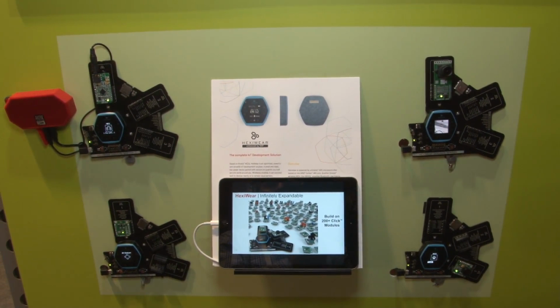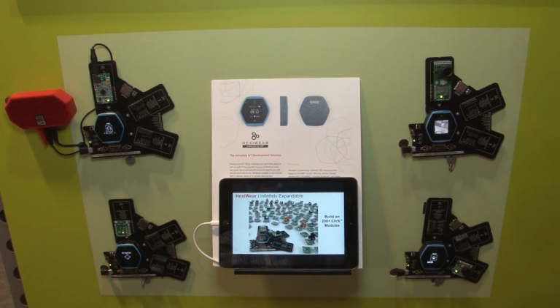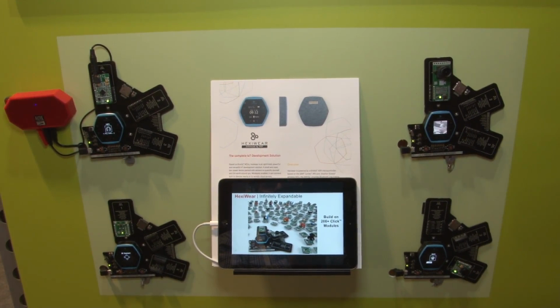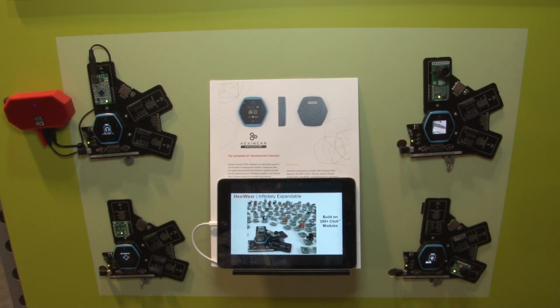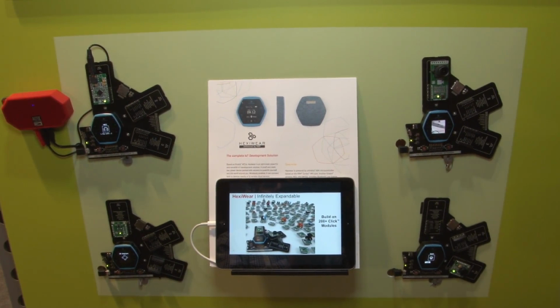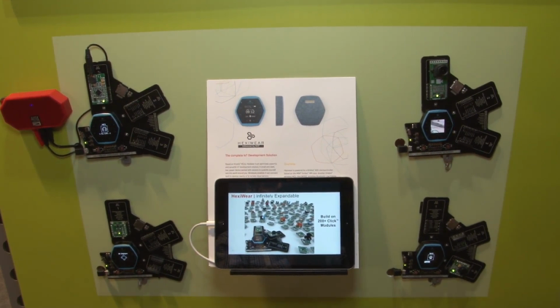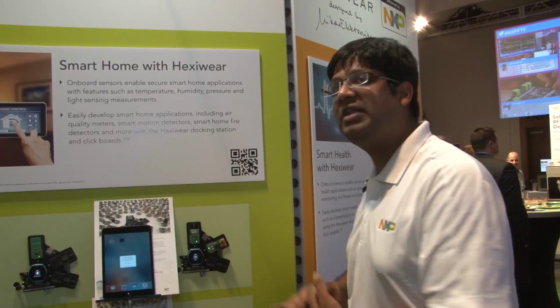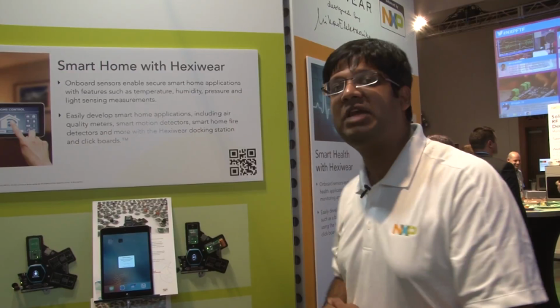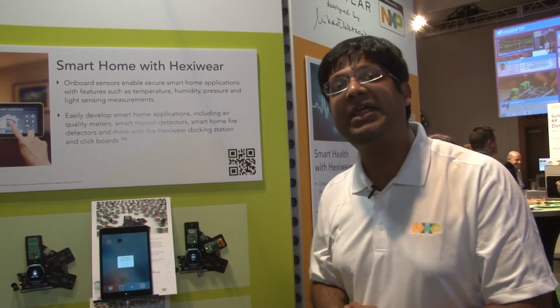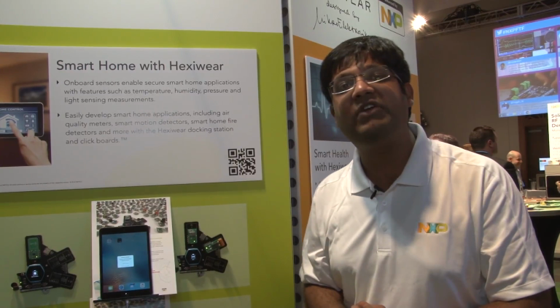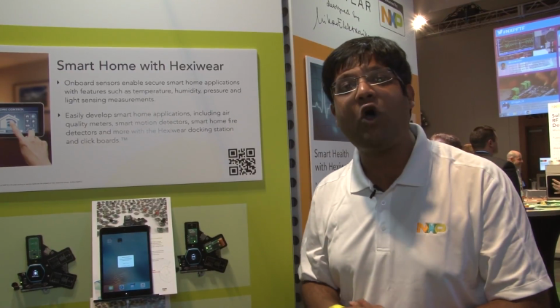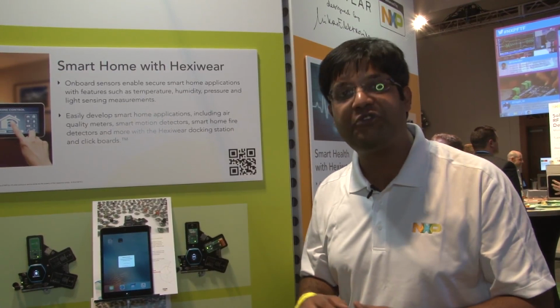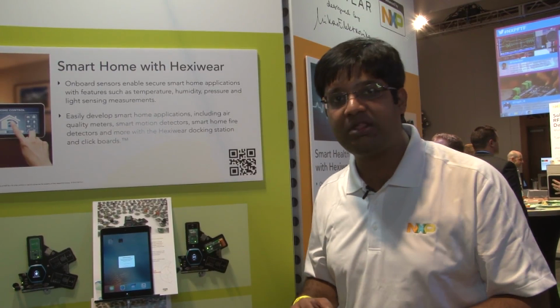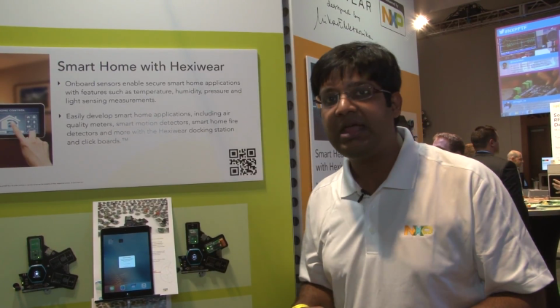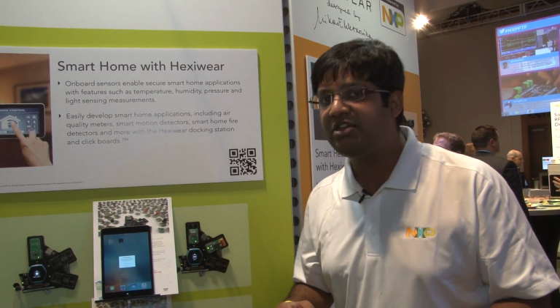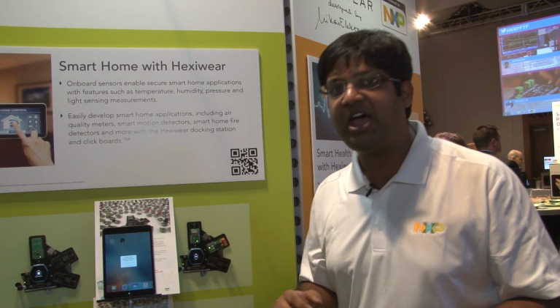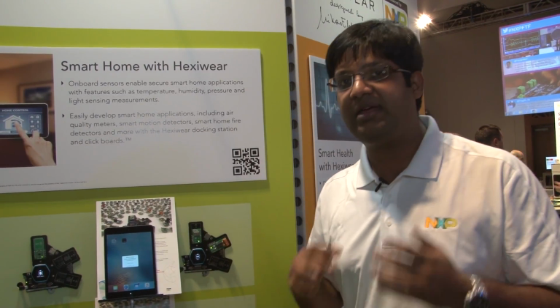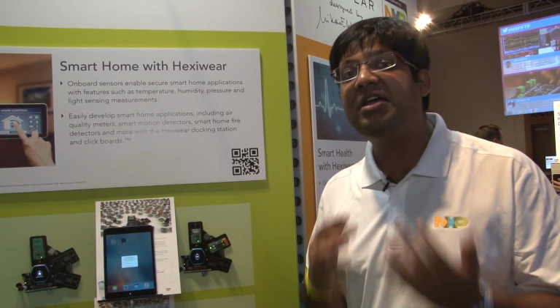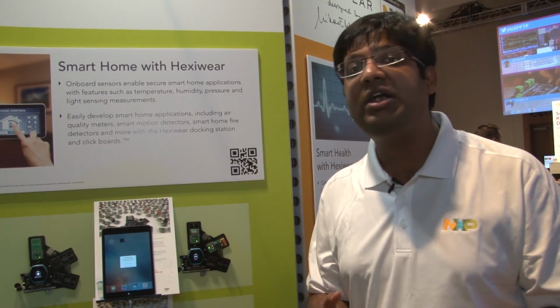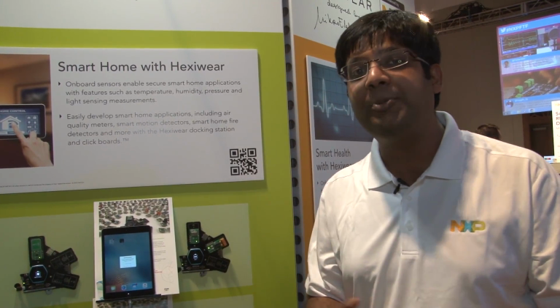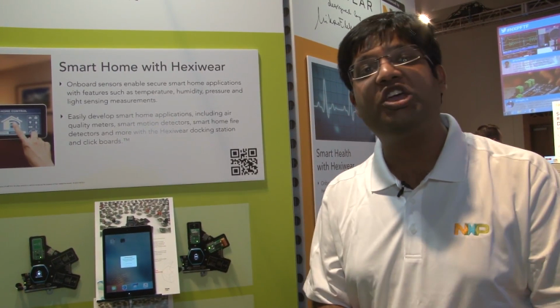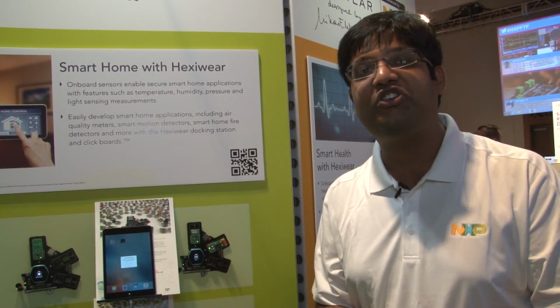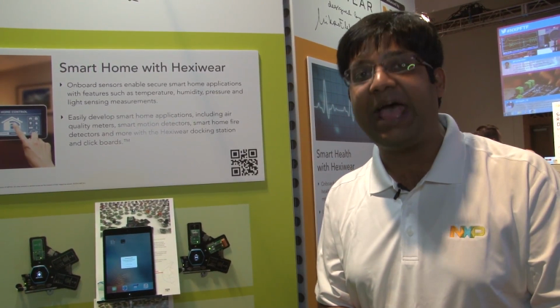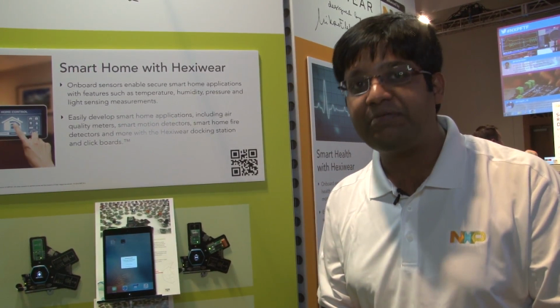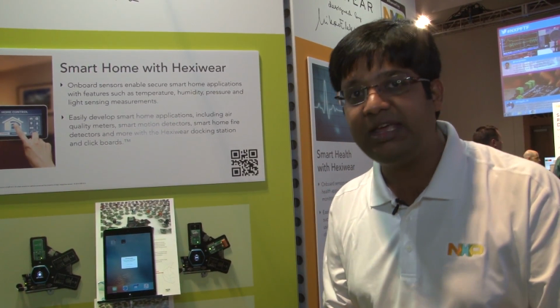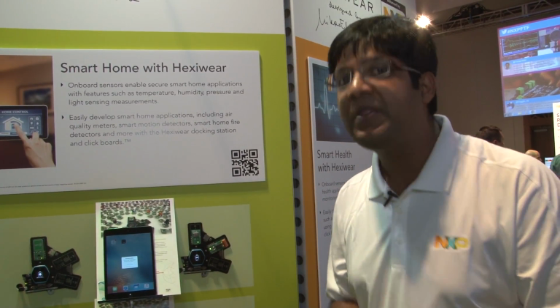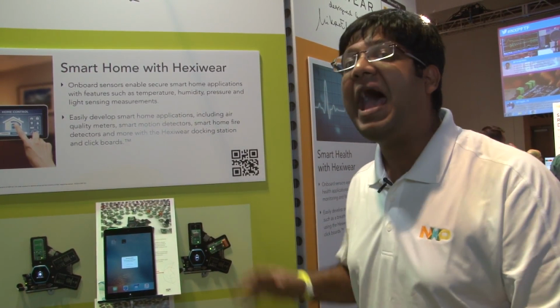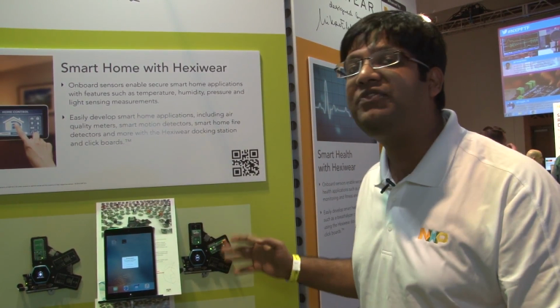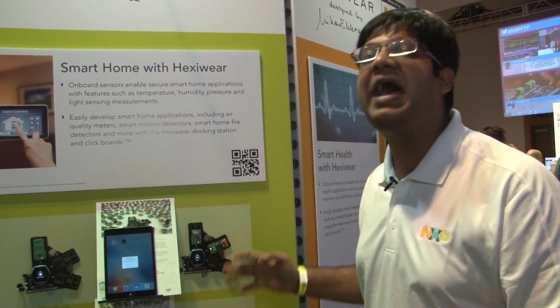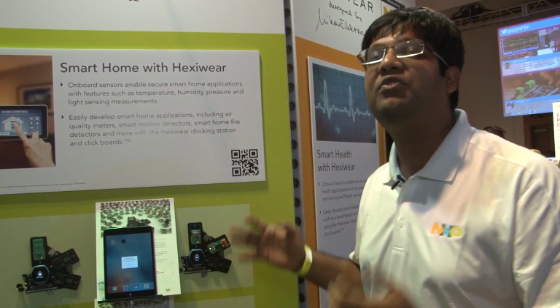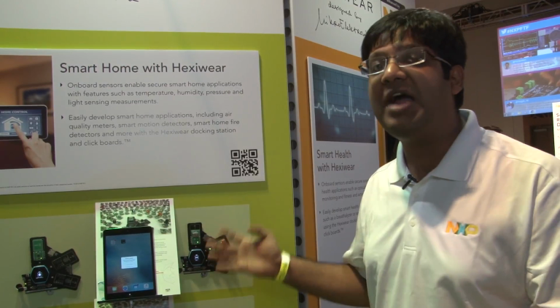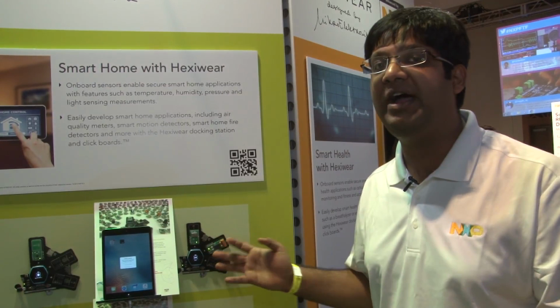HexiWare also comes with connectivity options such as near field communication, NFC, as well as Wi-Fi.